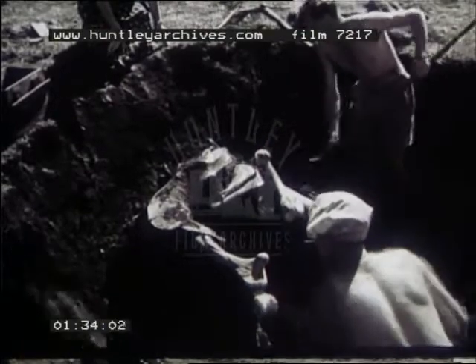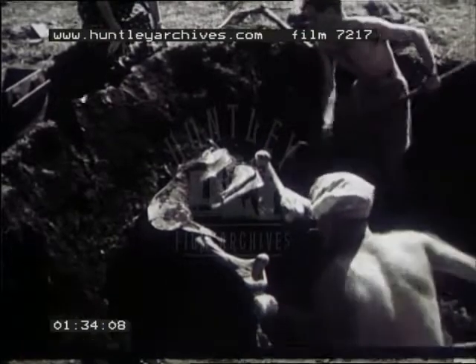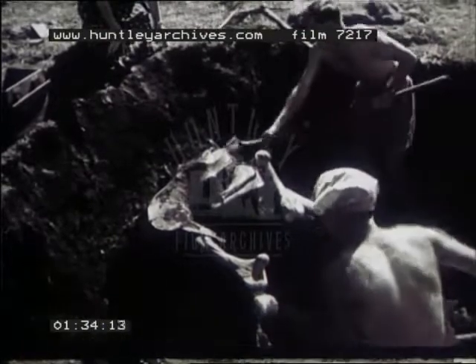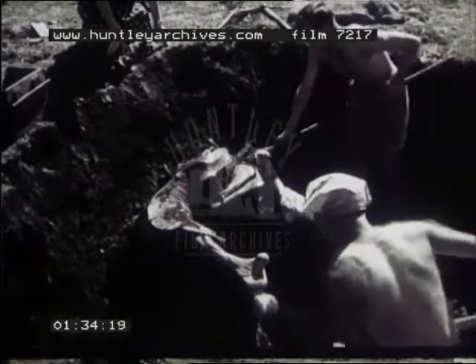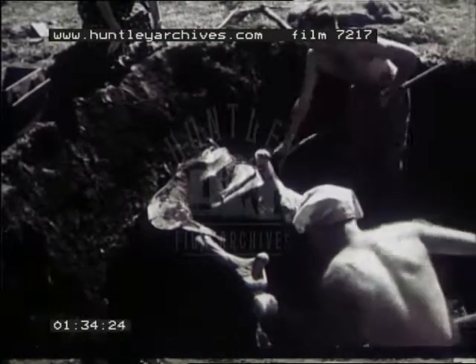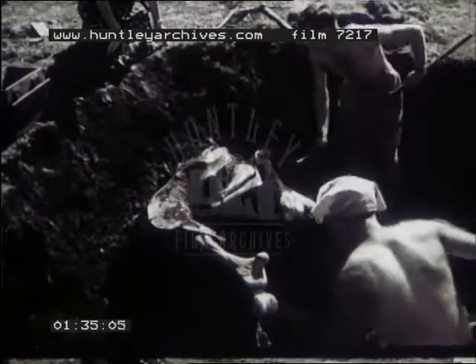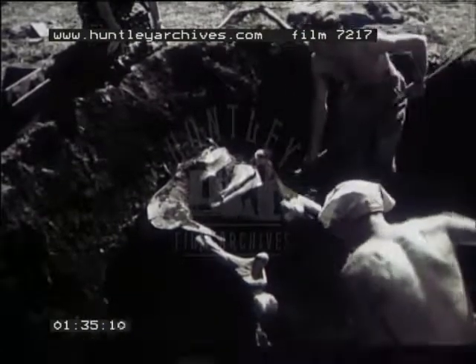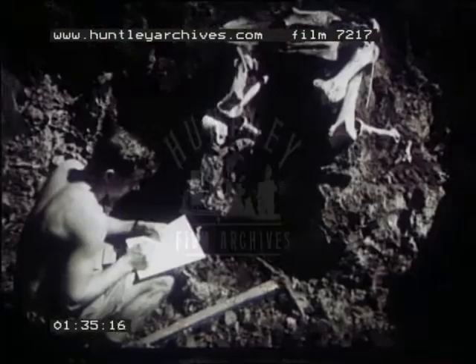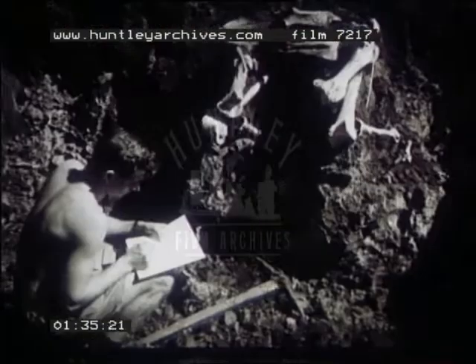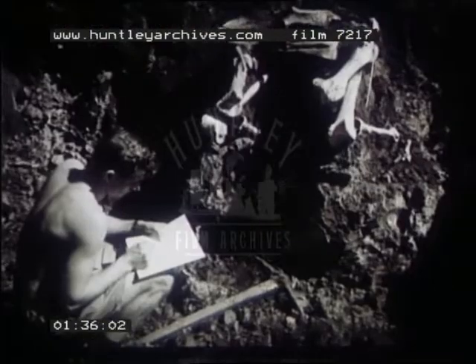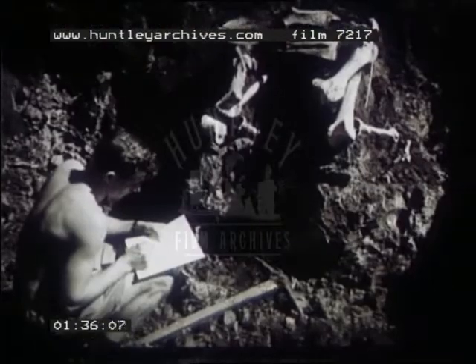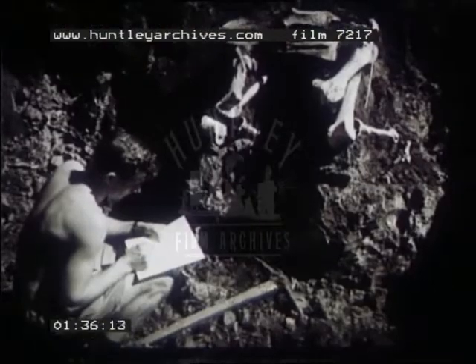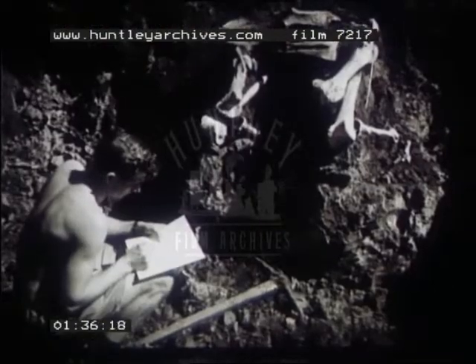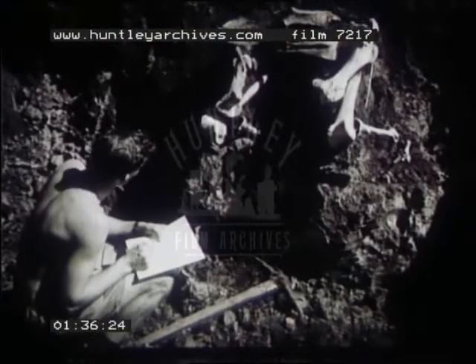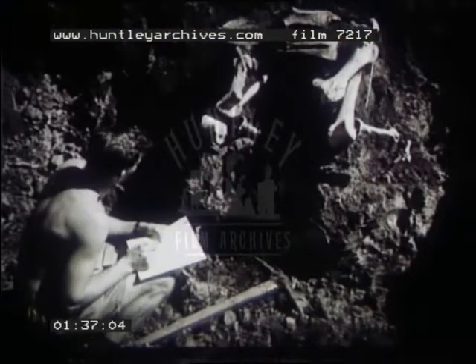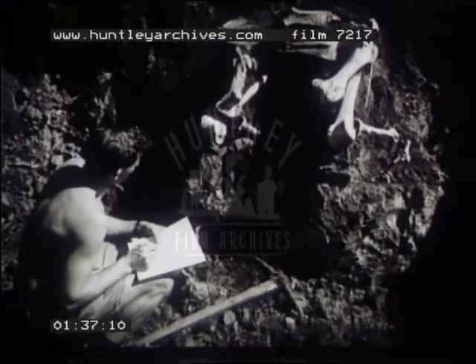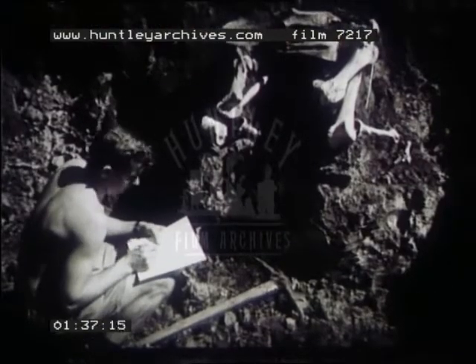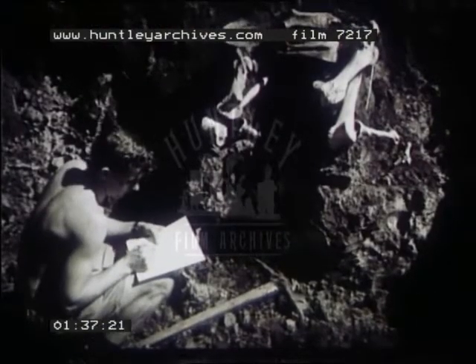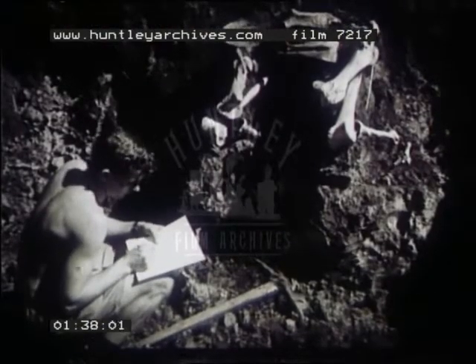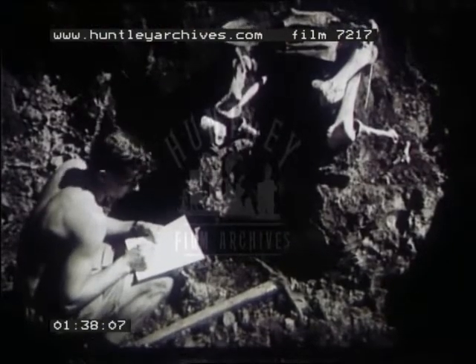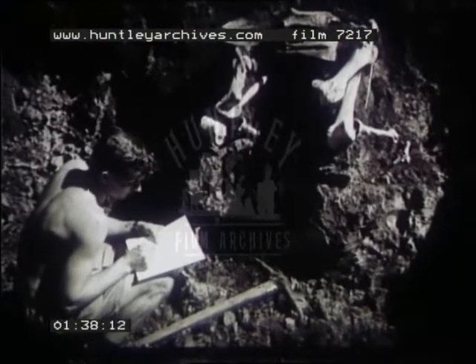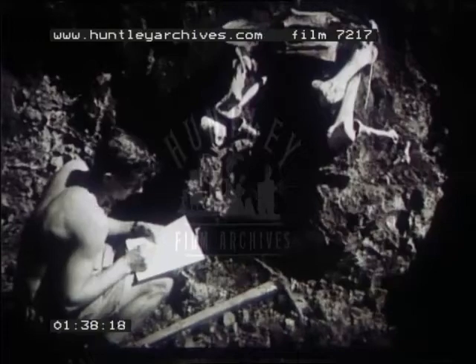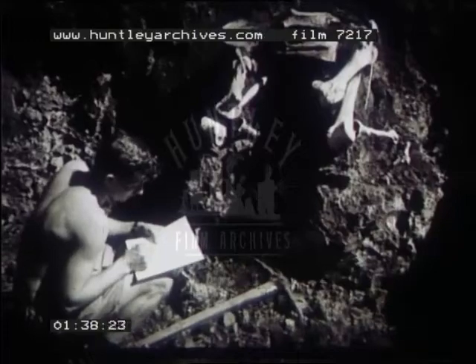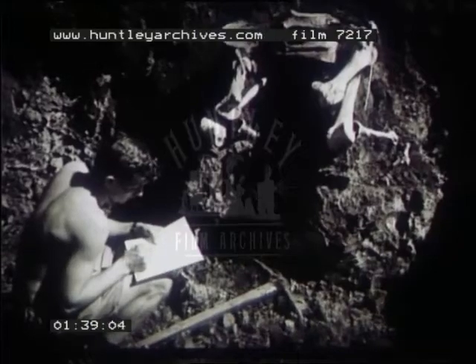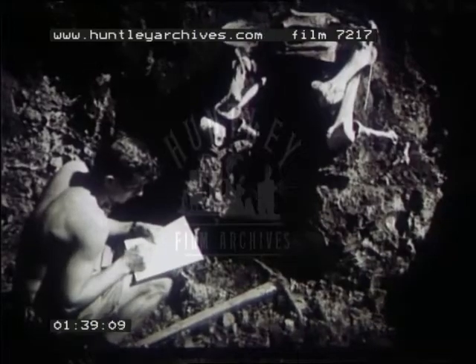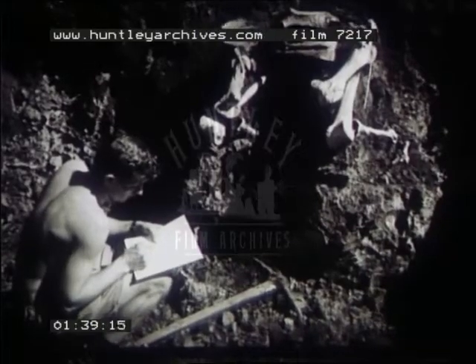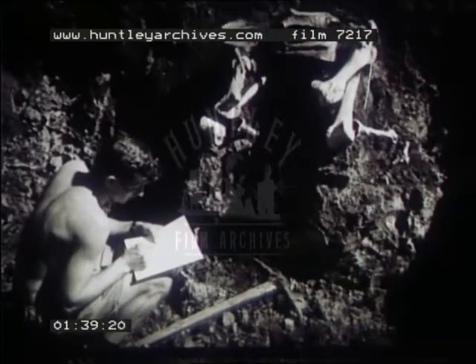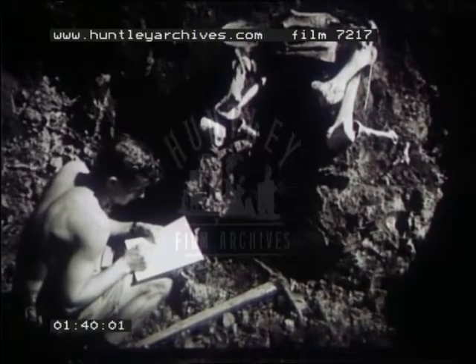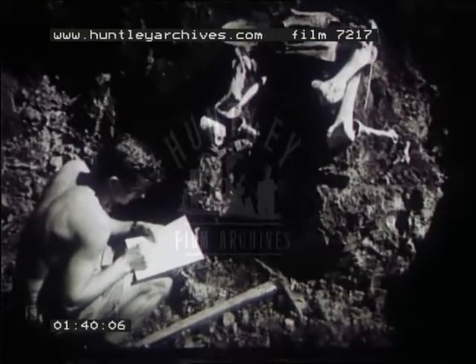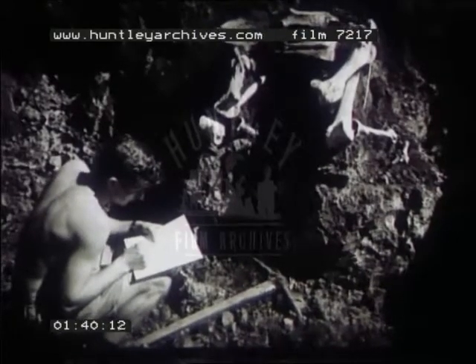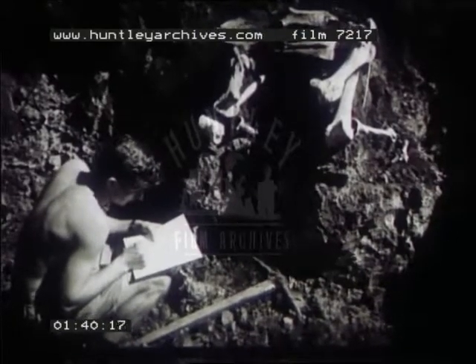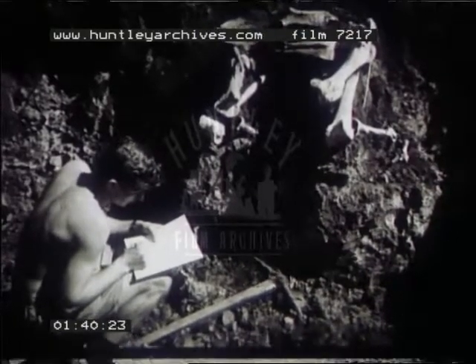The soil is carefully scratched away so that the layout is not disturbed, and before the bones are moved, sketches are made and measurements taken.